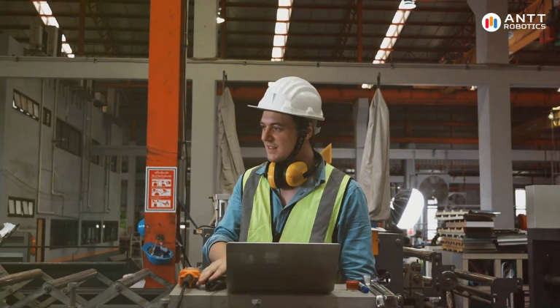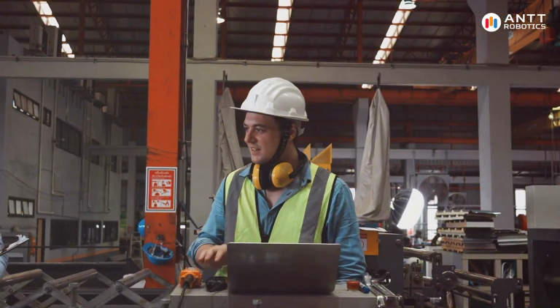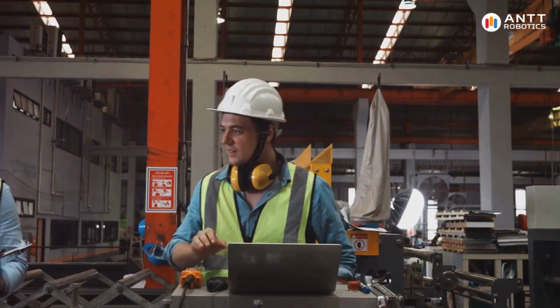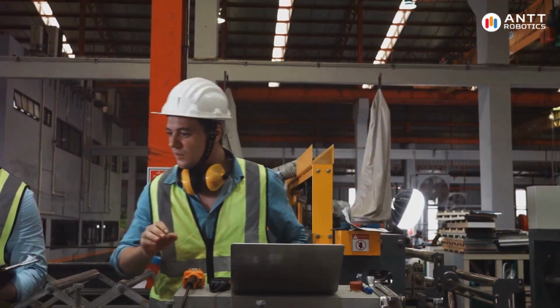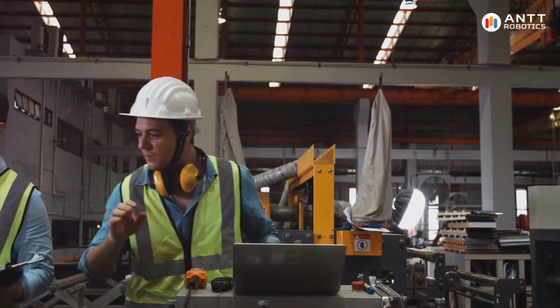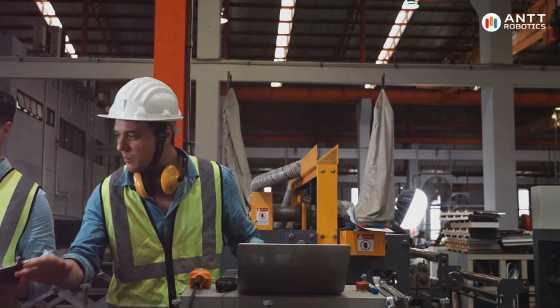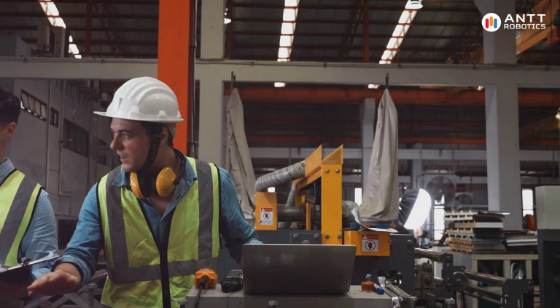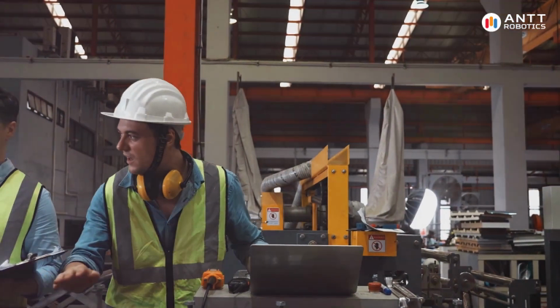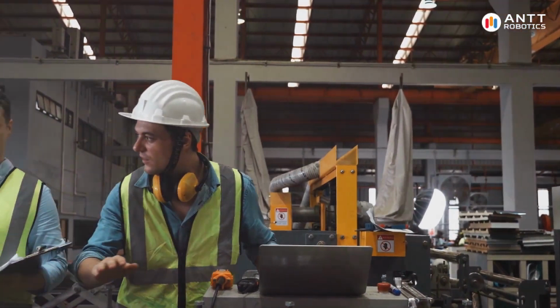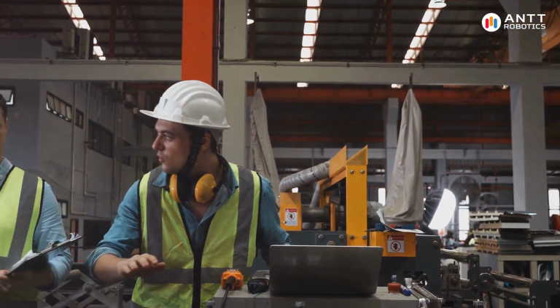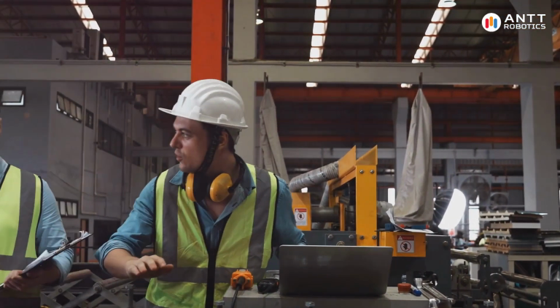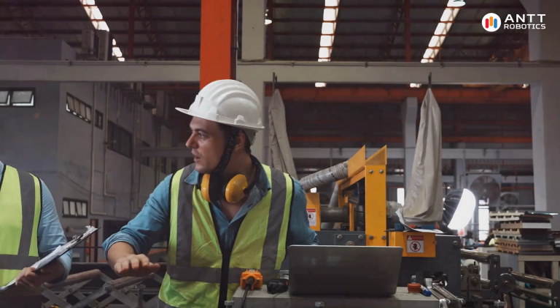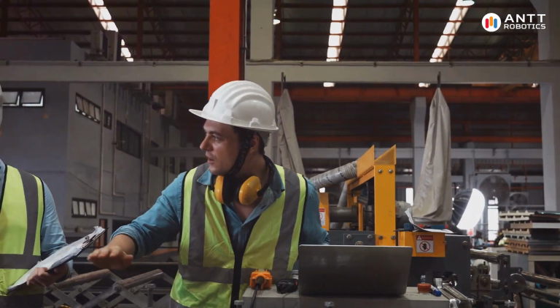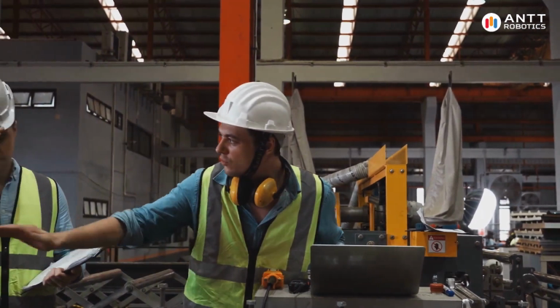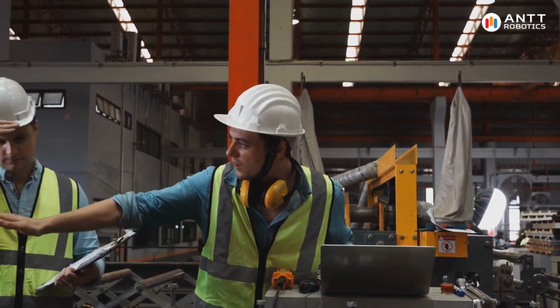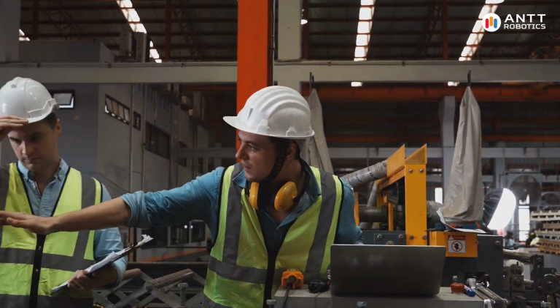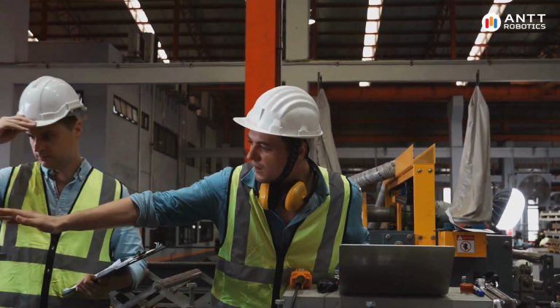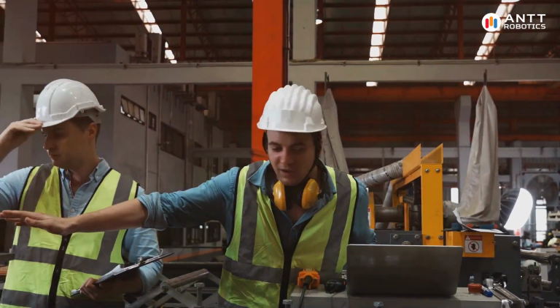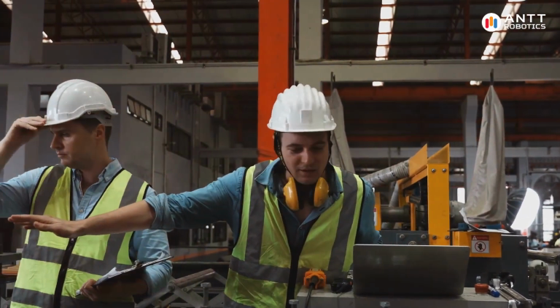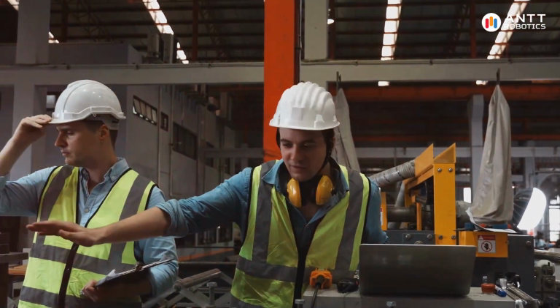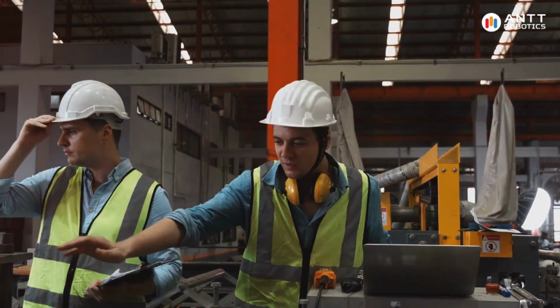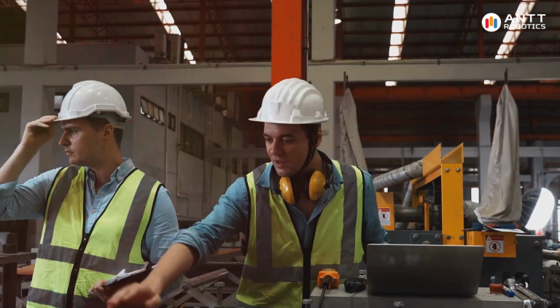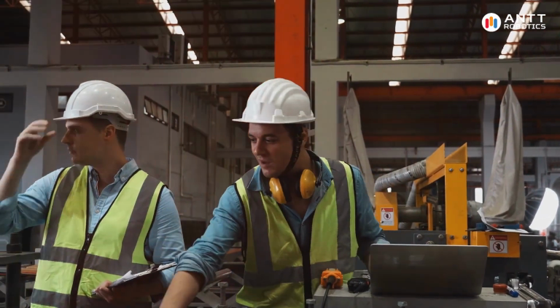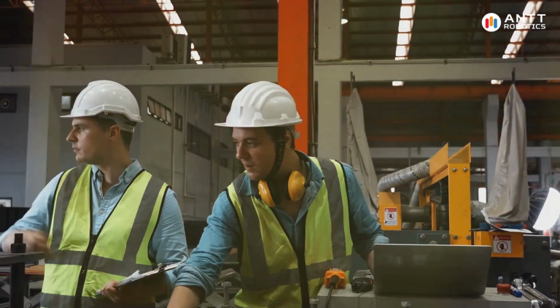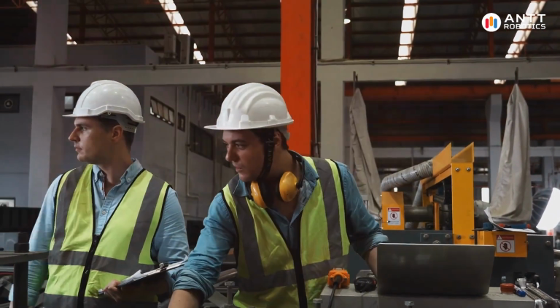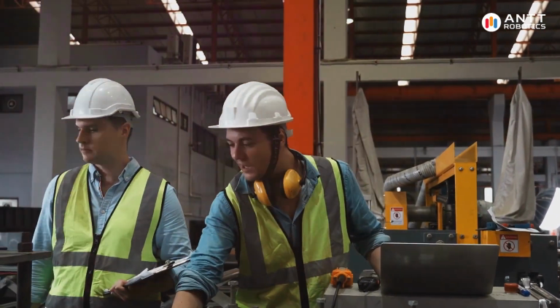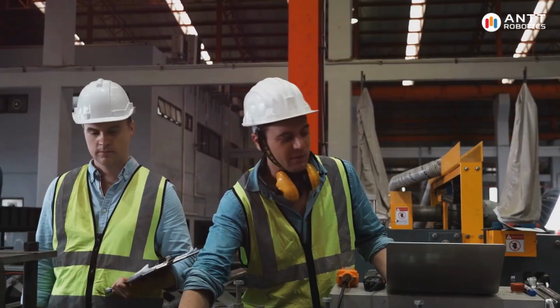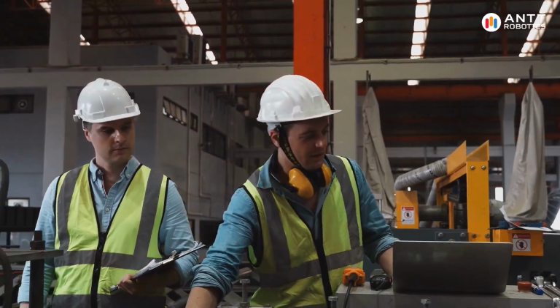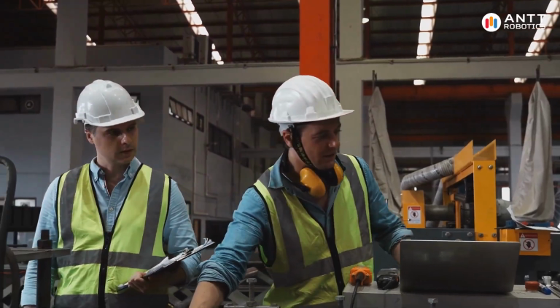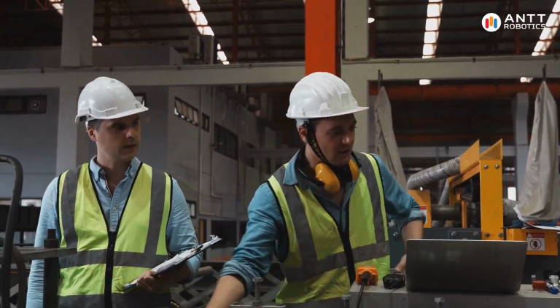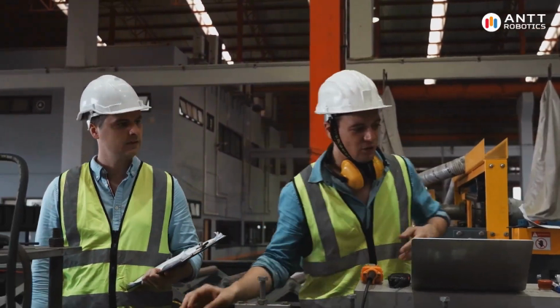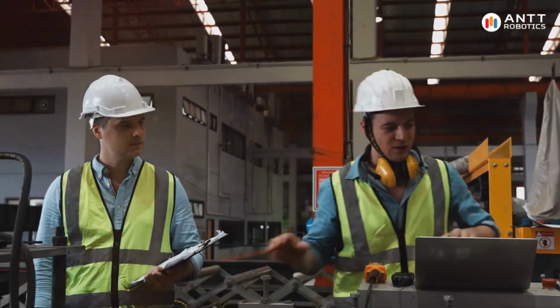Thank you for watching. Stay tuned for more insights into the world of IoT and predictive maintenance.